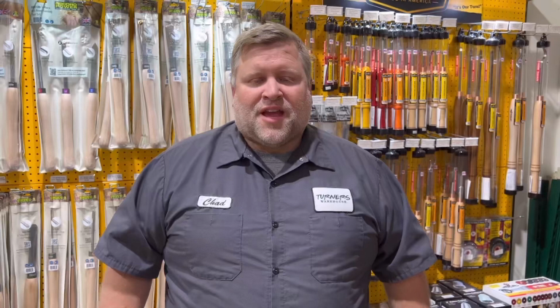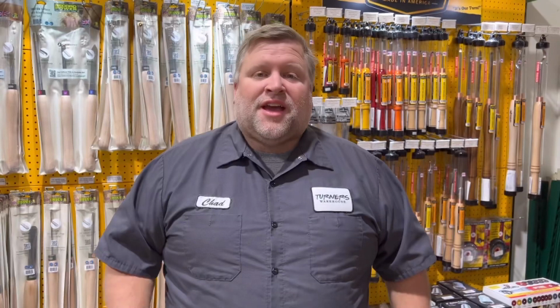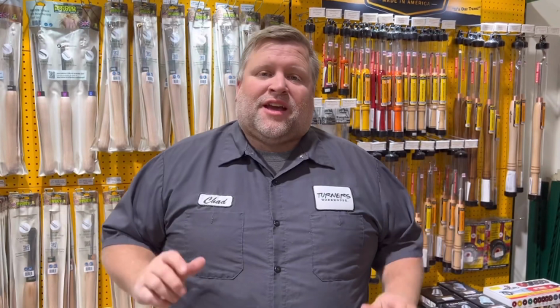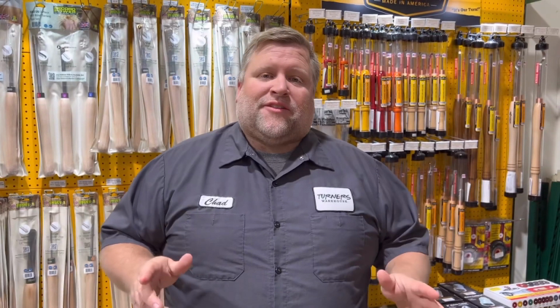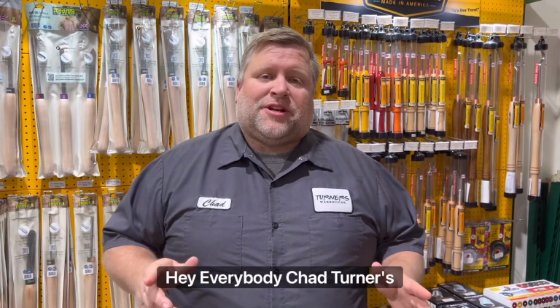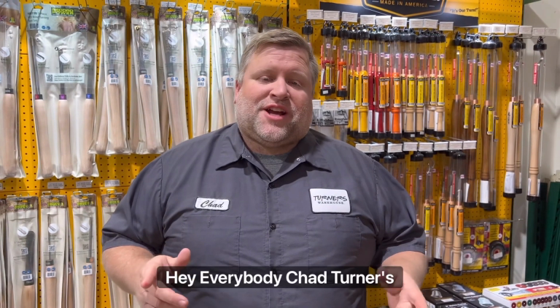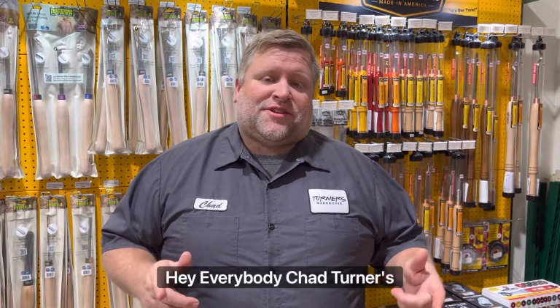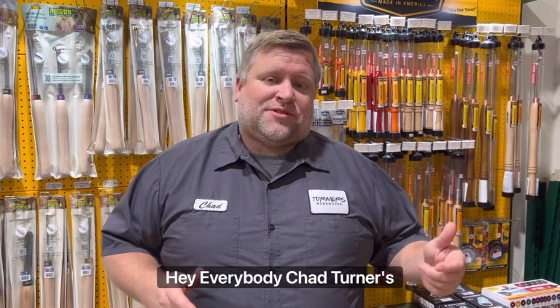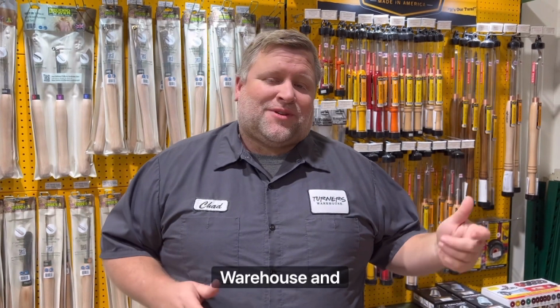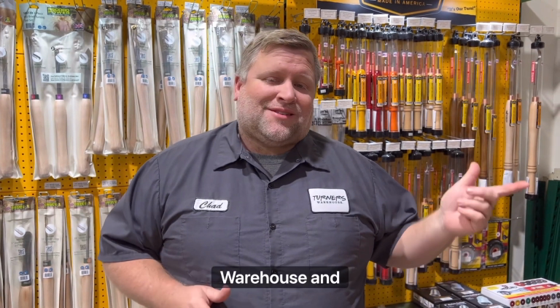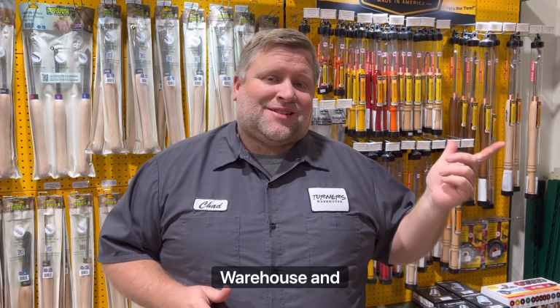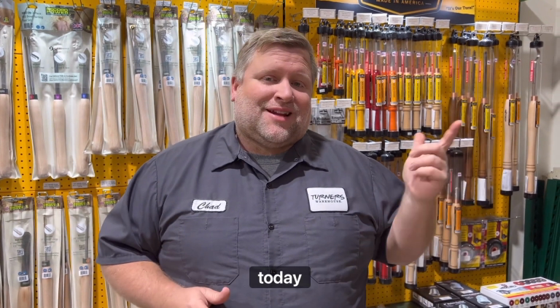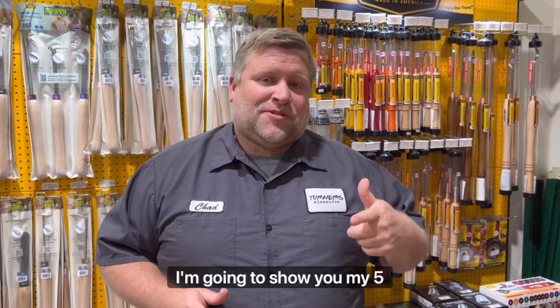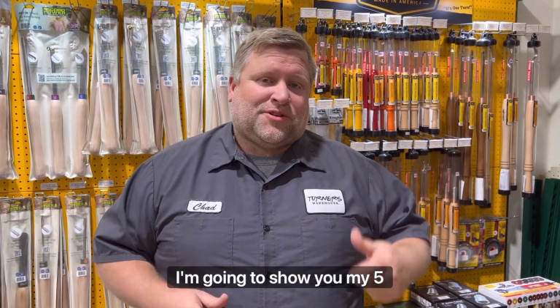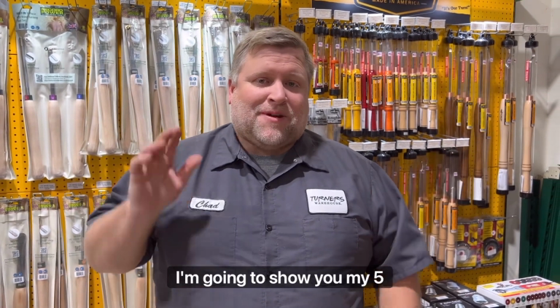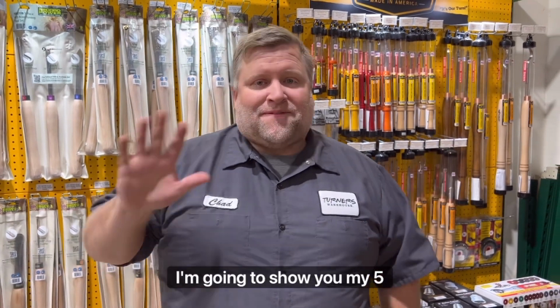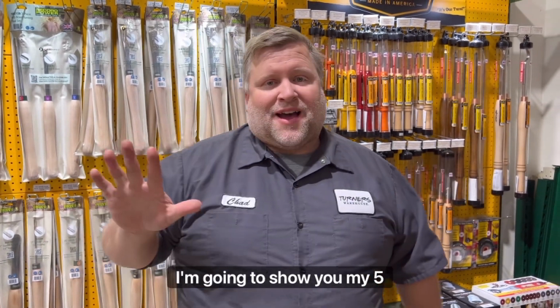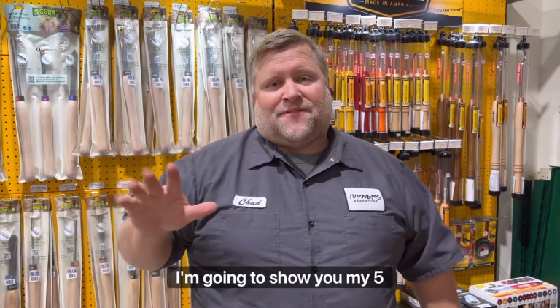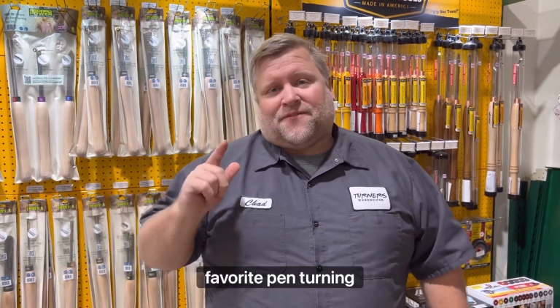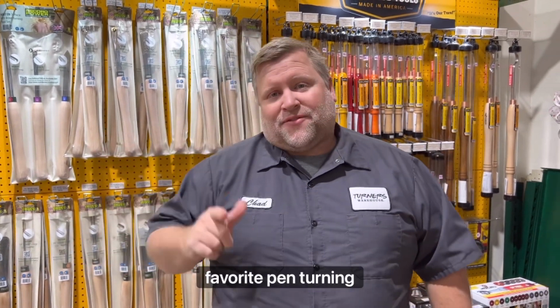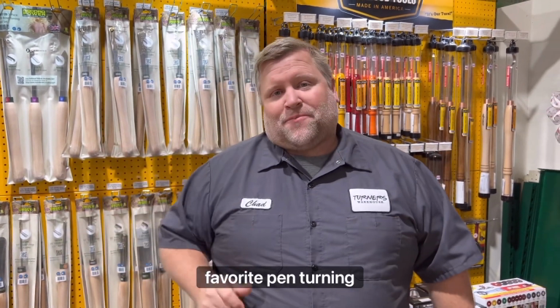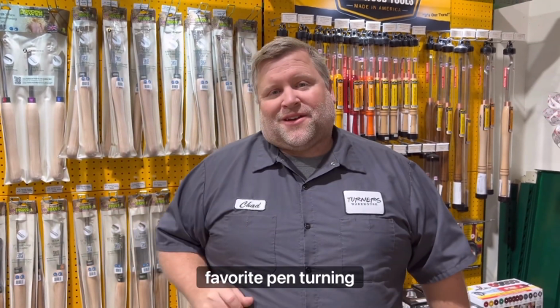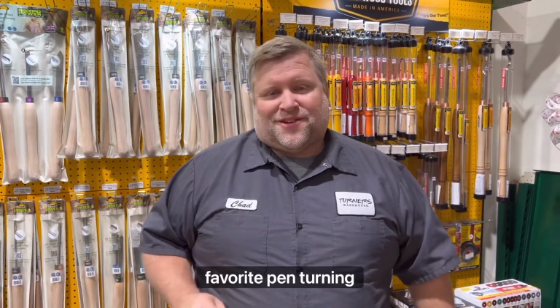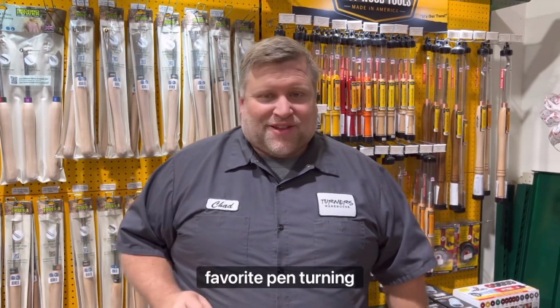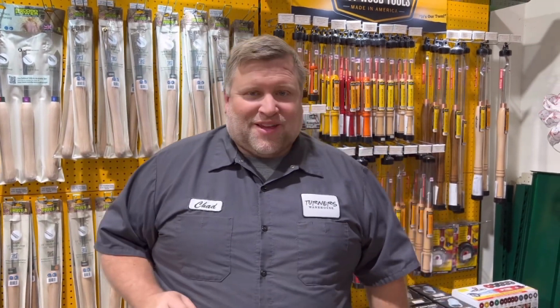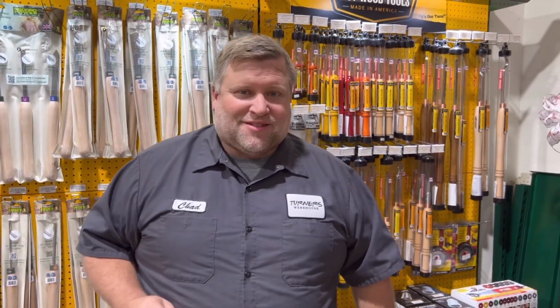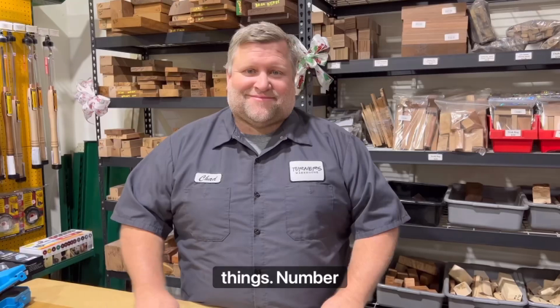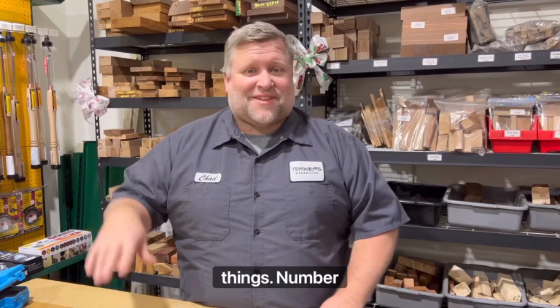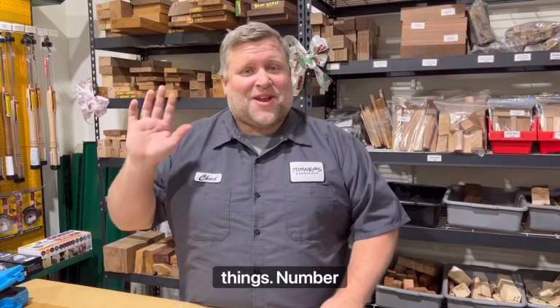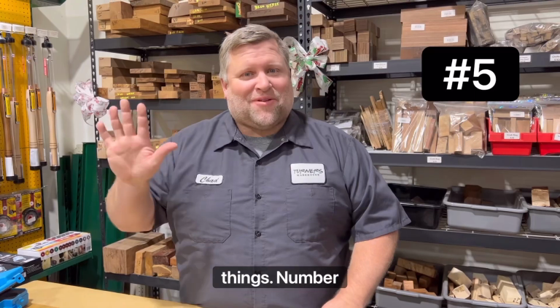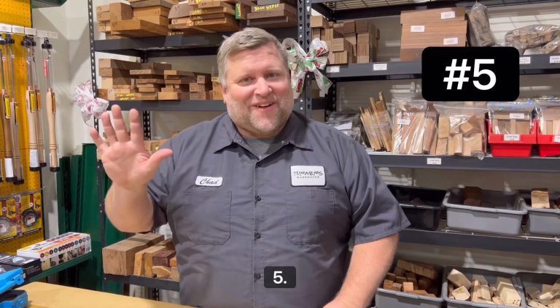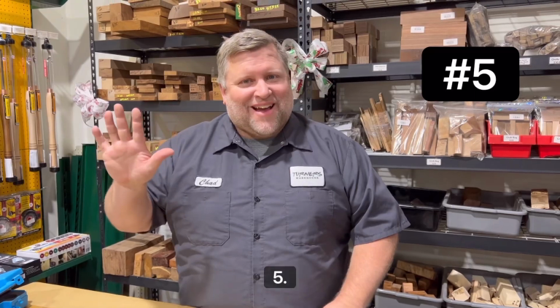Hey everybody, Chad at Turner's Warehouse, and today I'm going to show you my five favorite pen turning things. Number five.